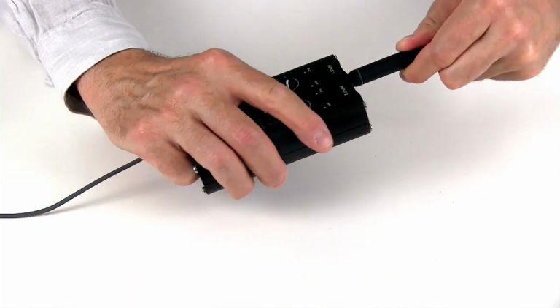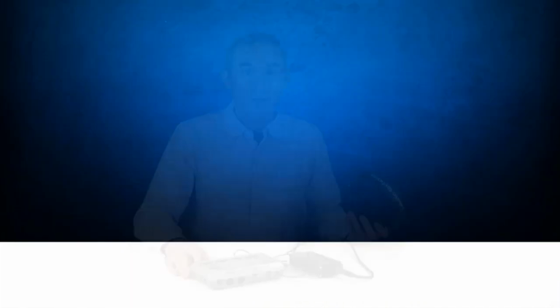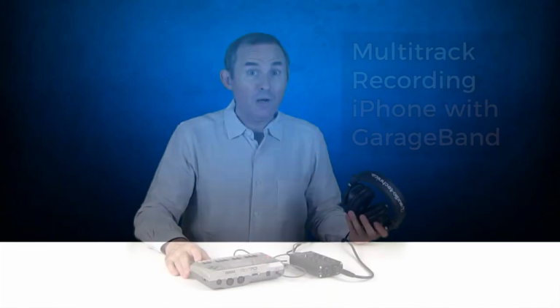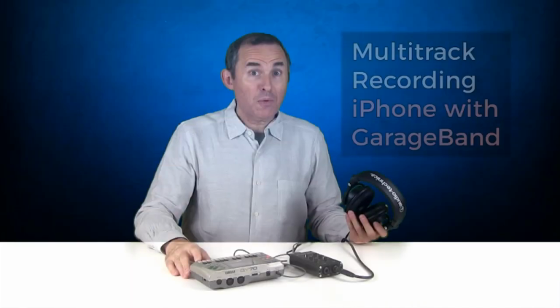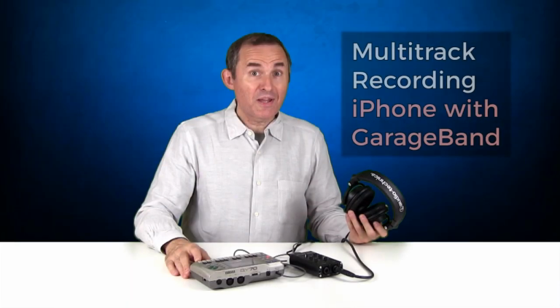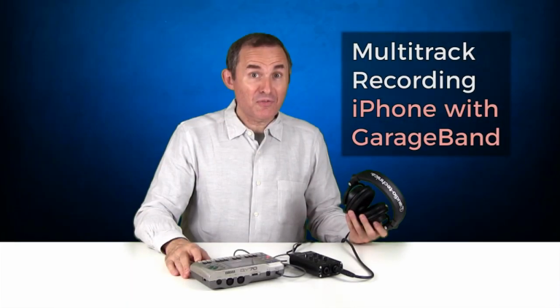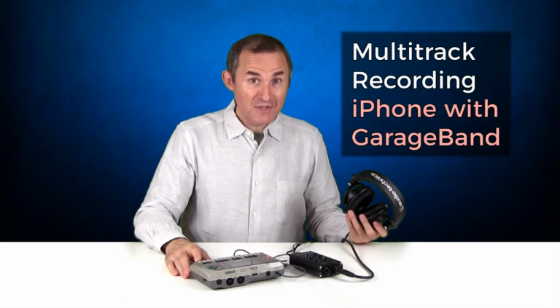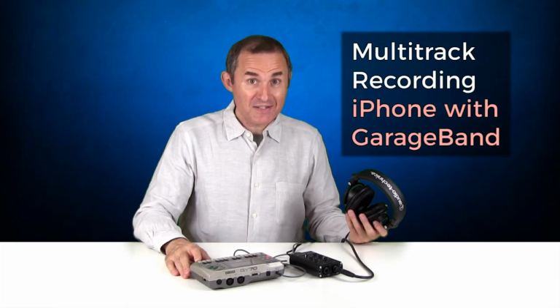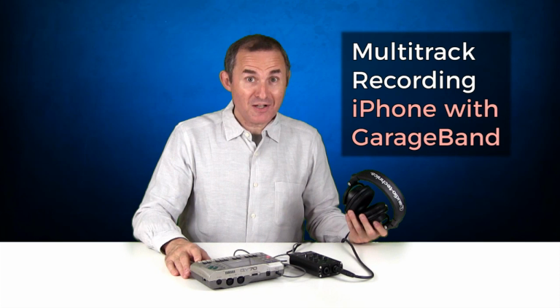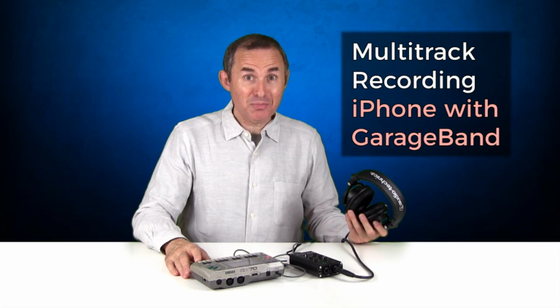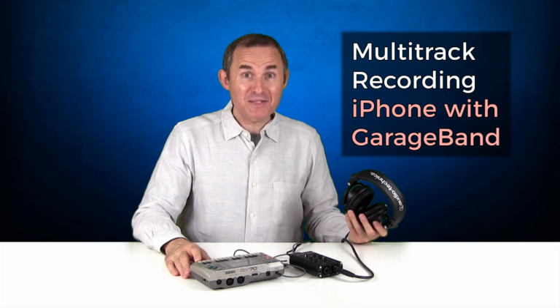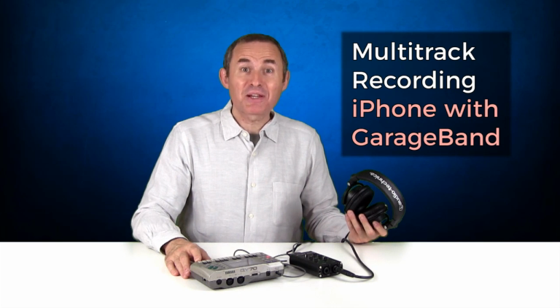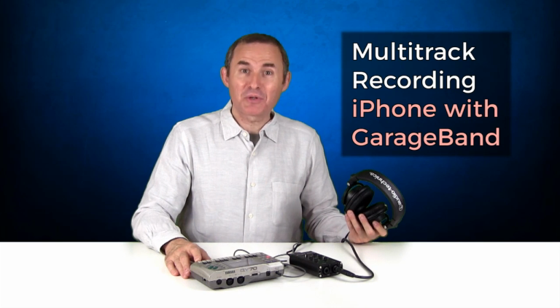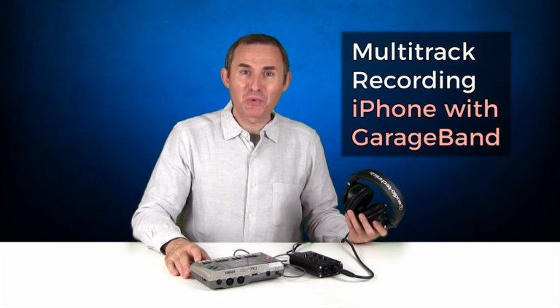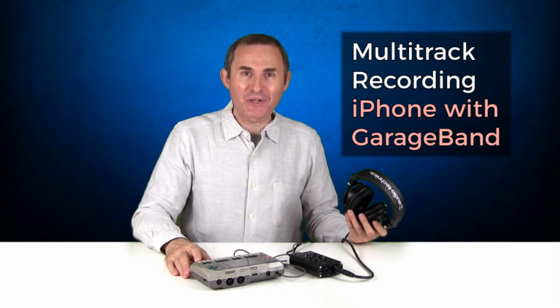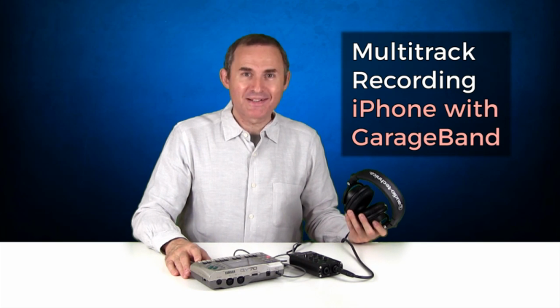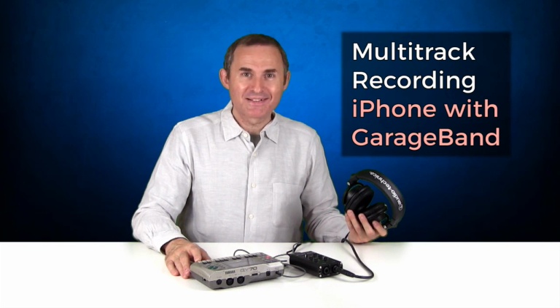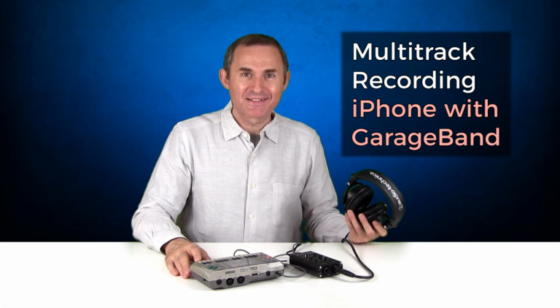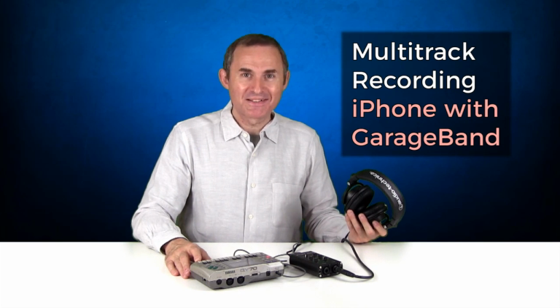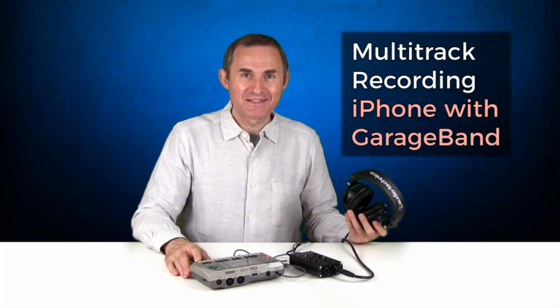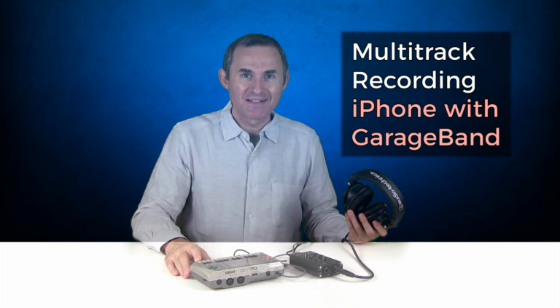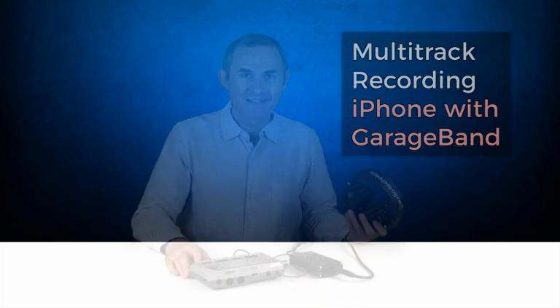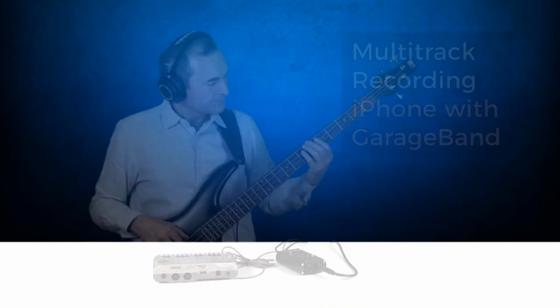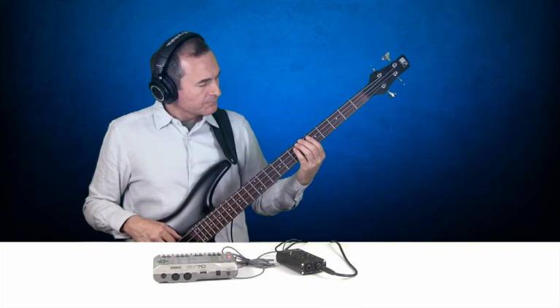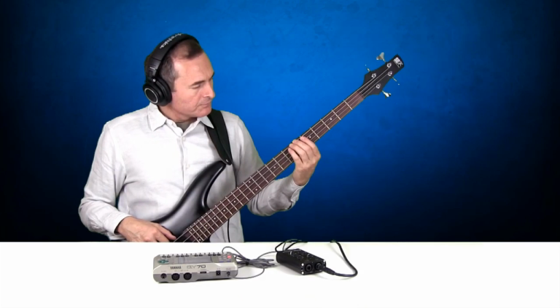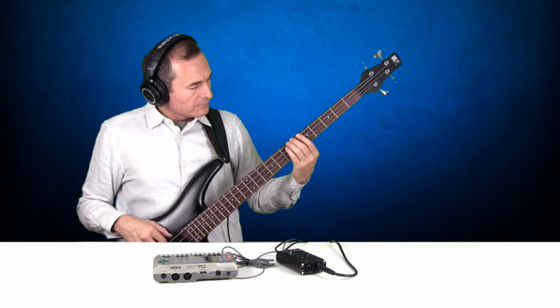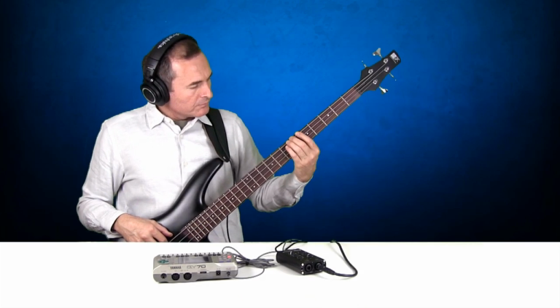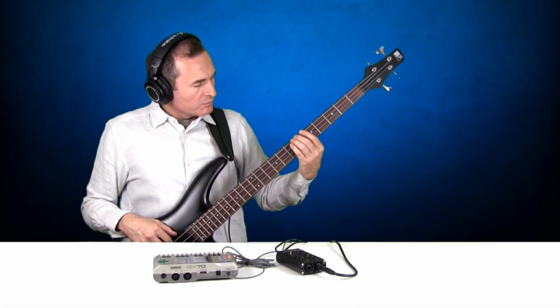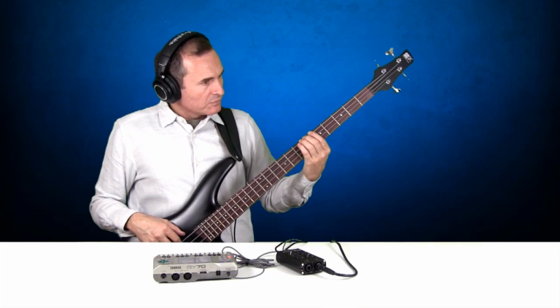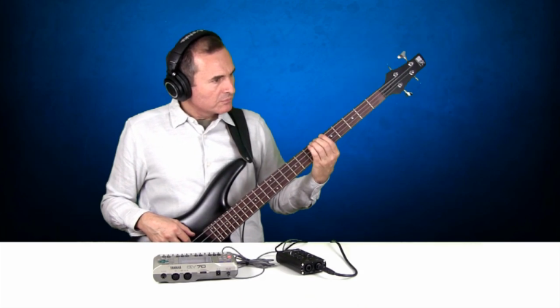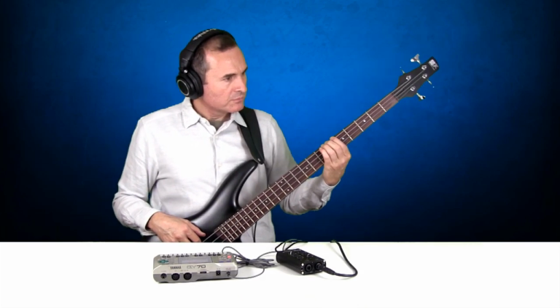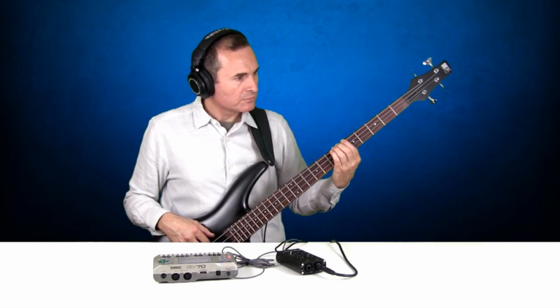Now that we have everything set up, let's make a recording. Here we go.